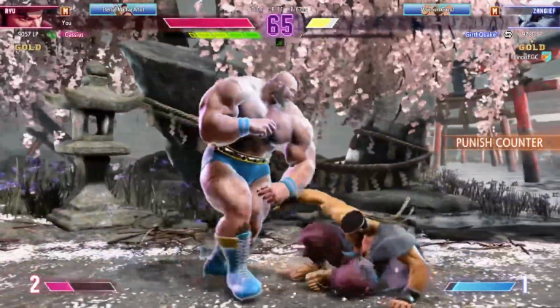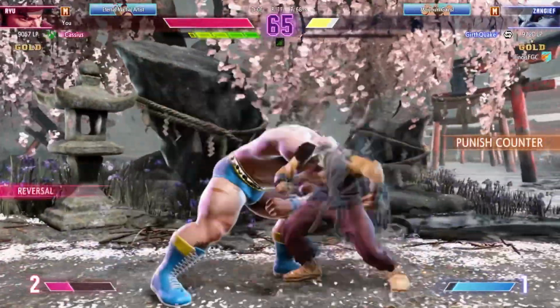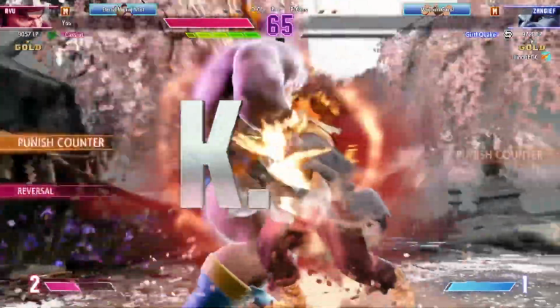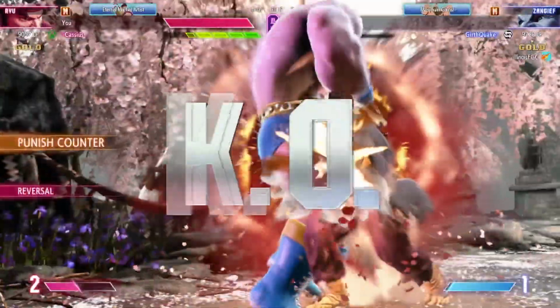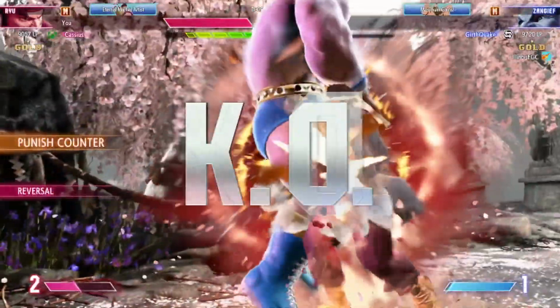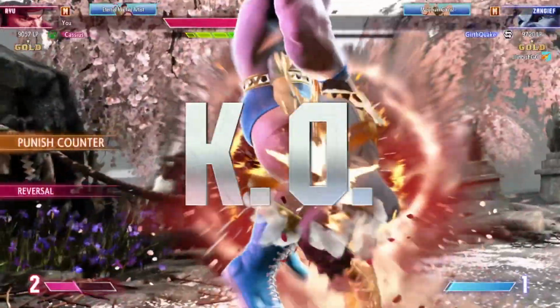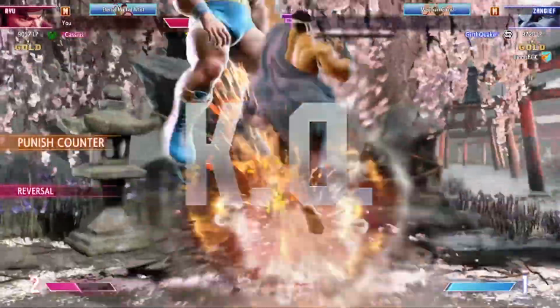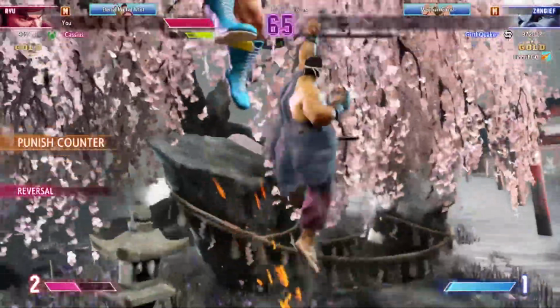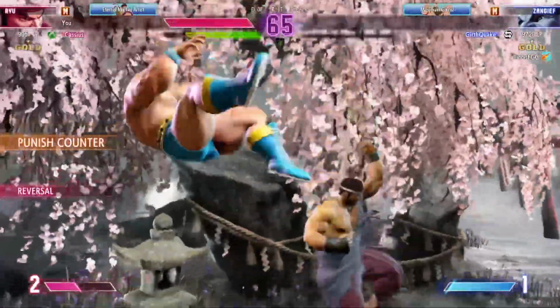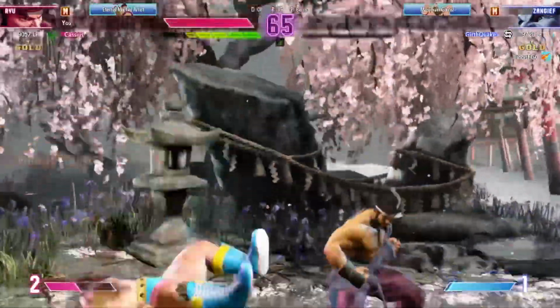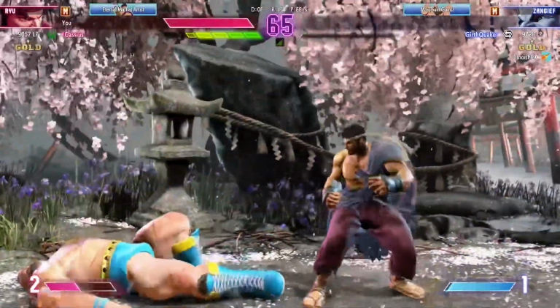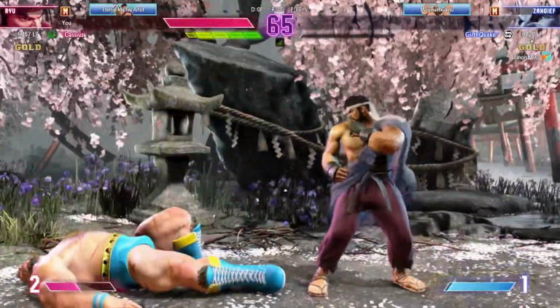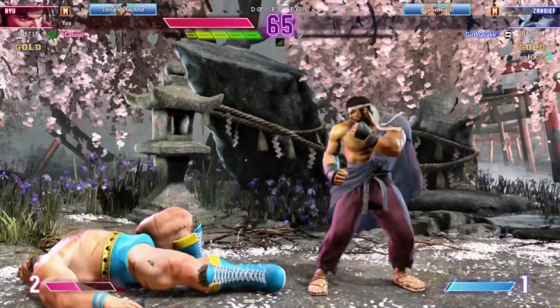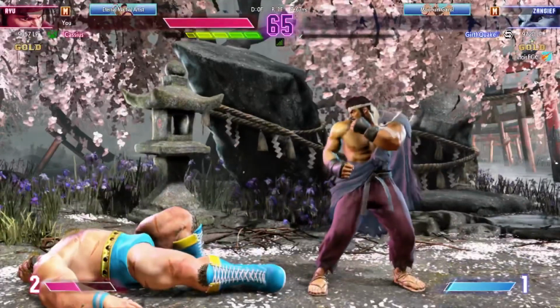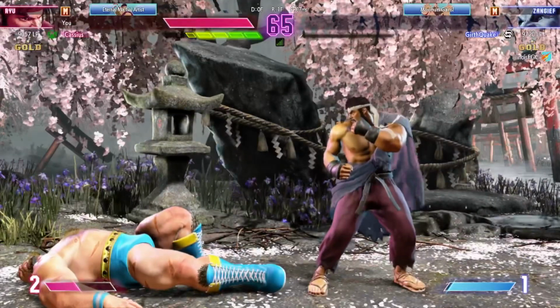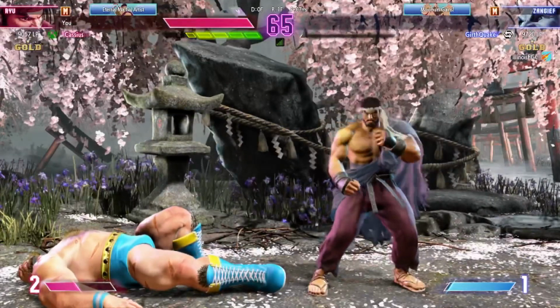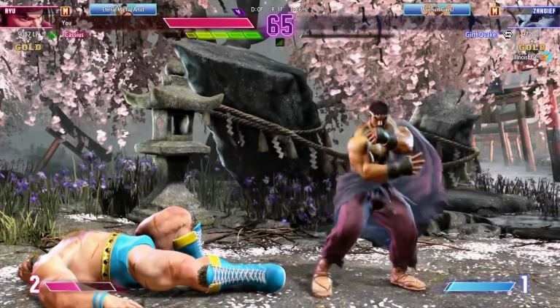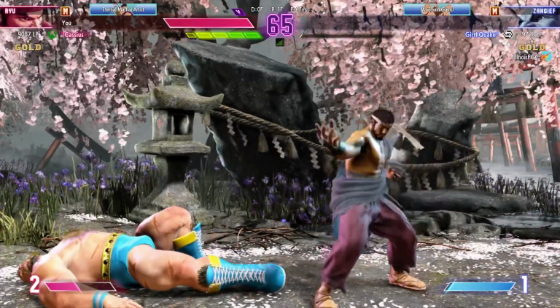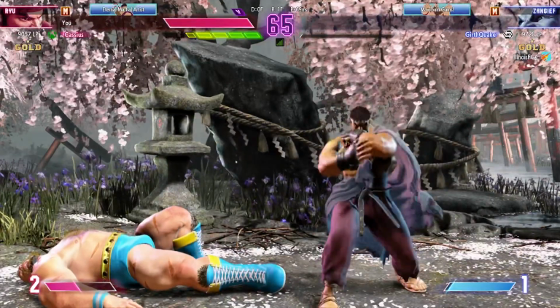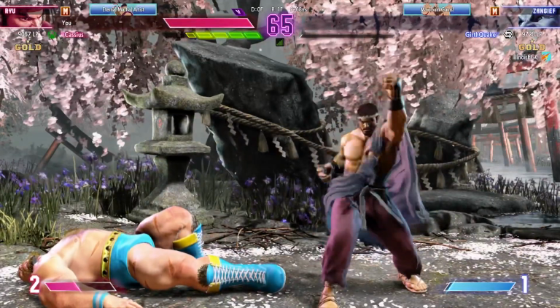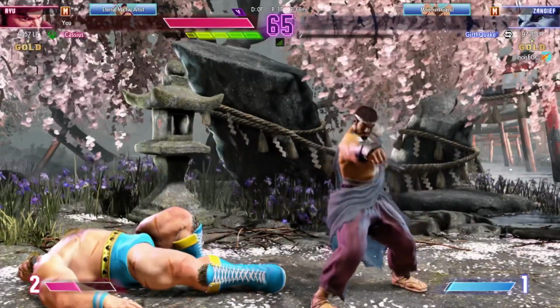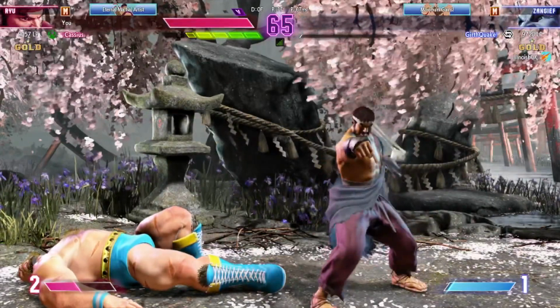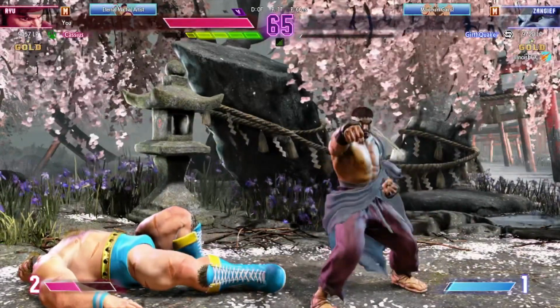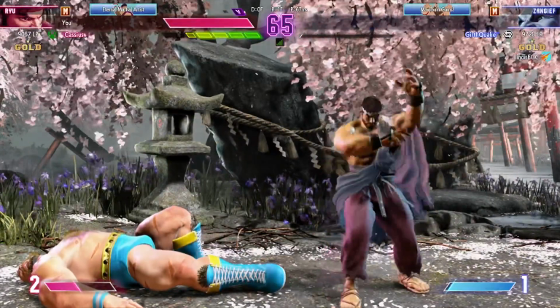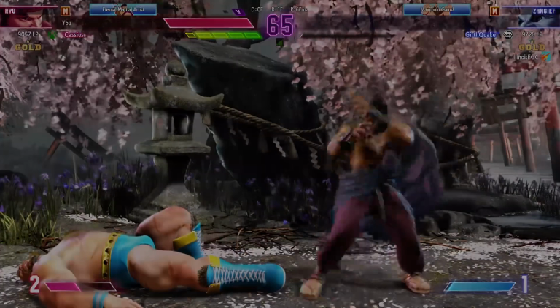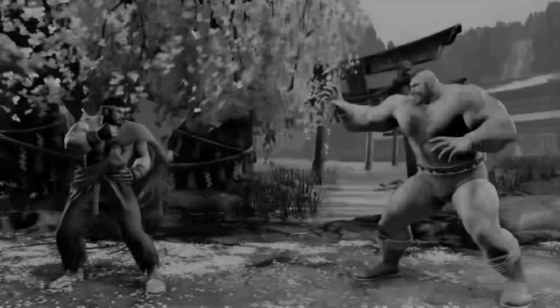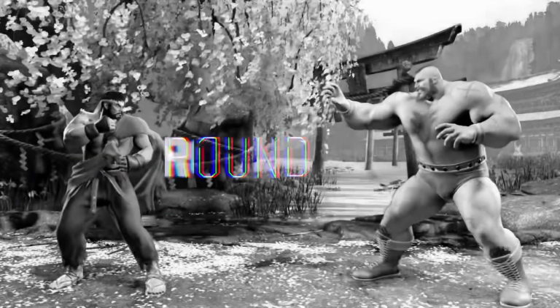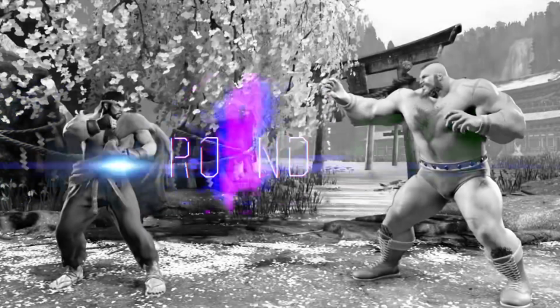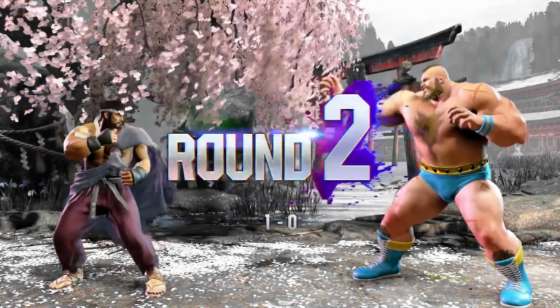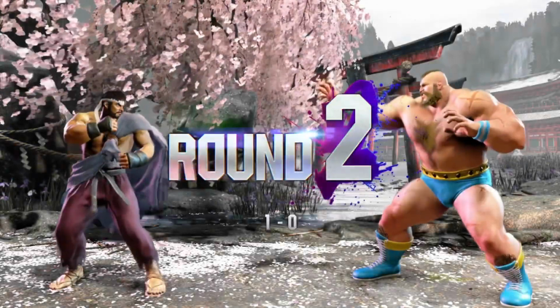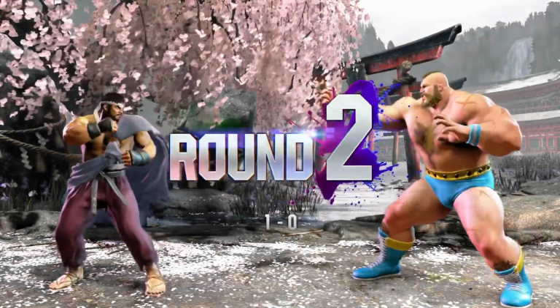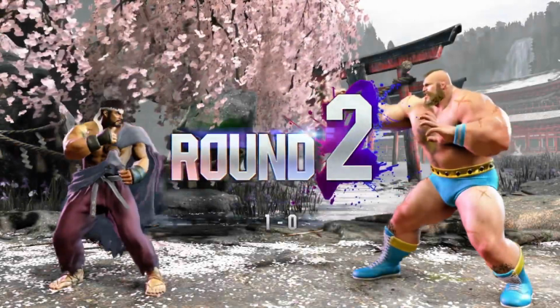Player 1 is maintaining the corner position for some juicy pressure — experiencing burnout. K.O. Player 1 on the board first with a win. They'll want to keep the pressure on.